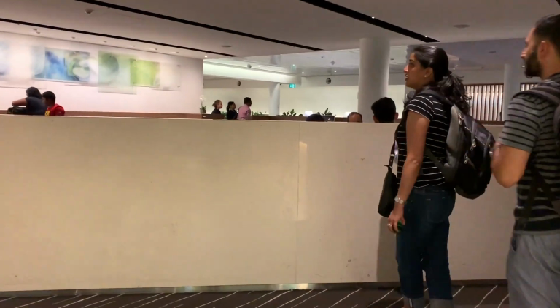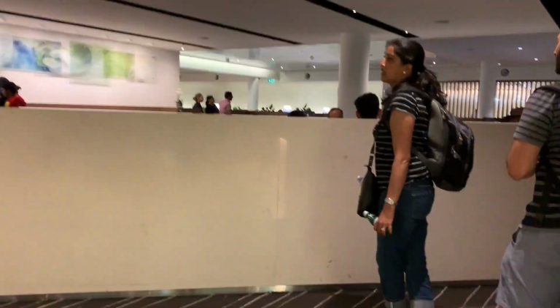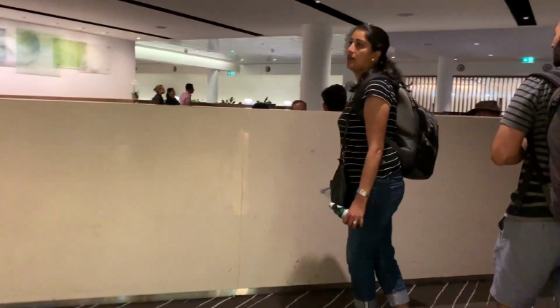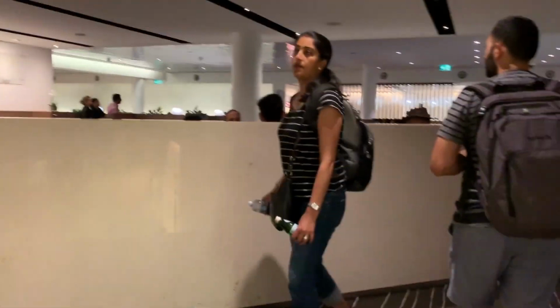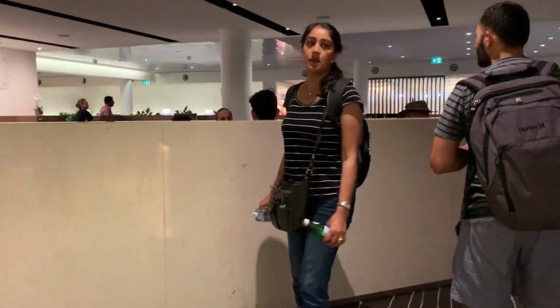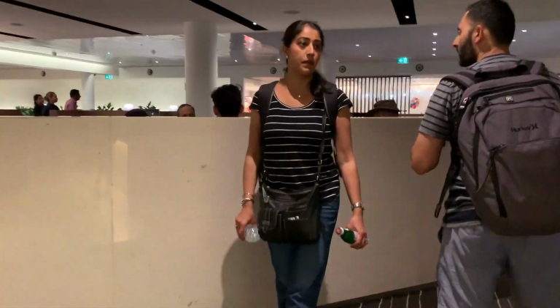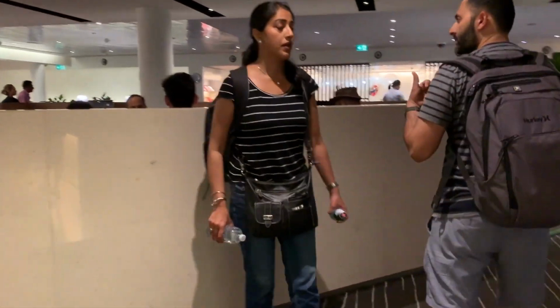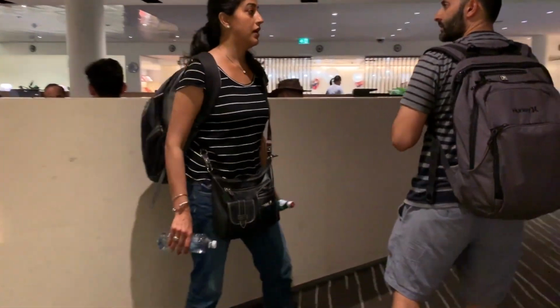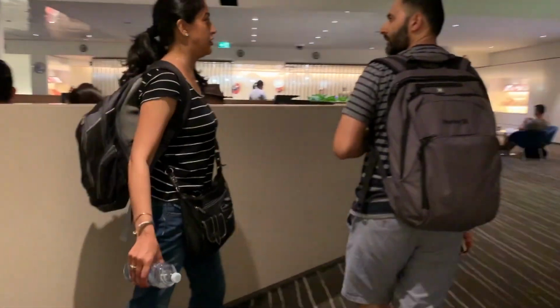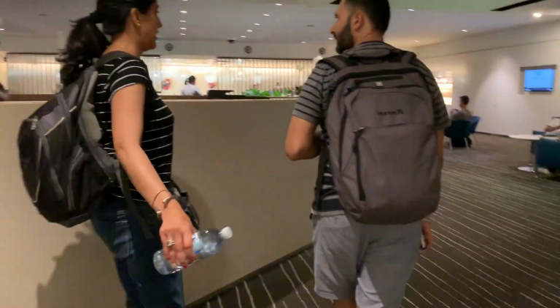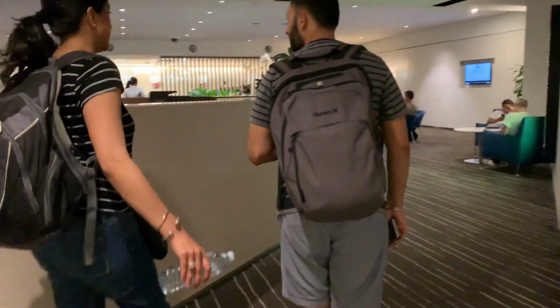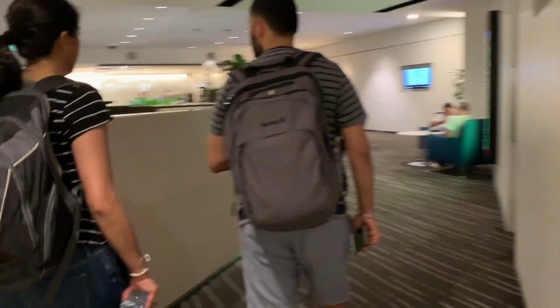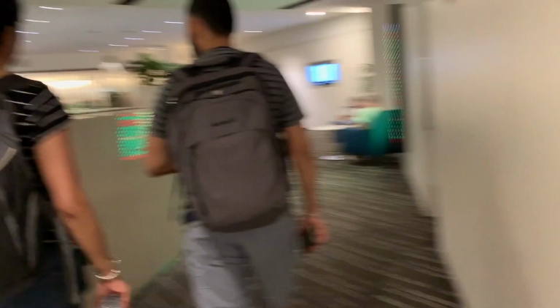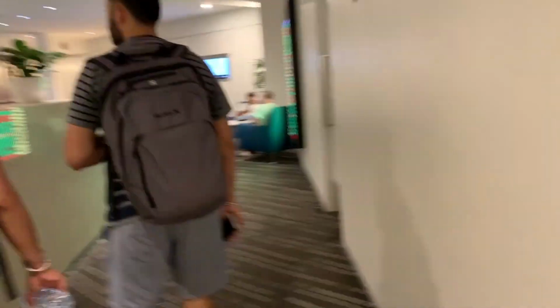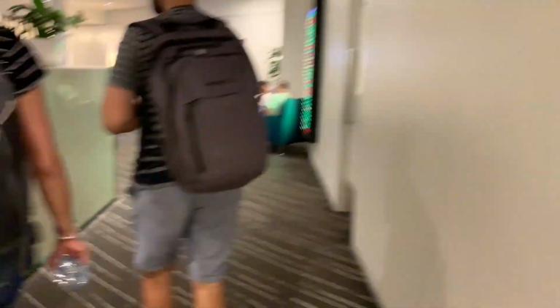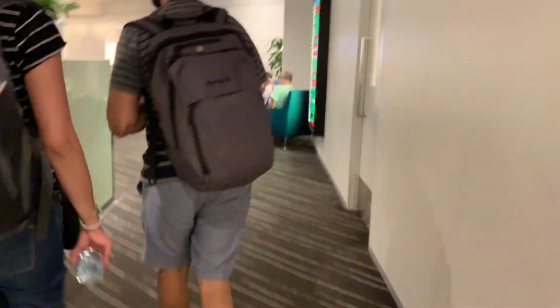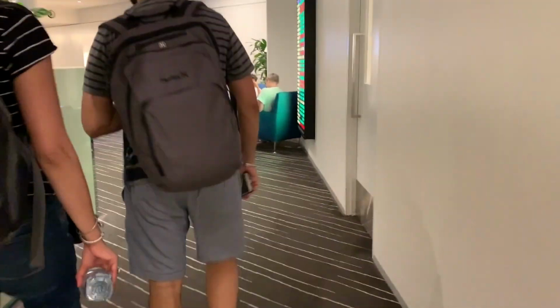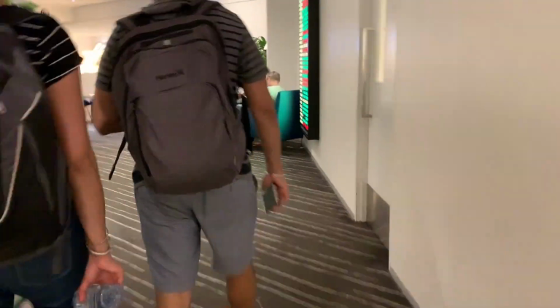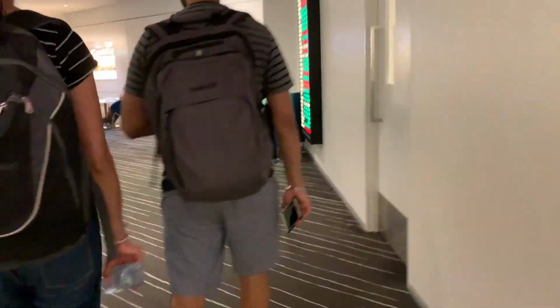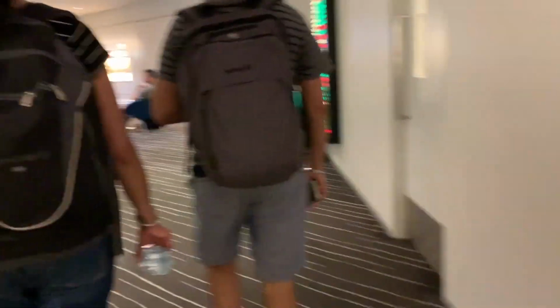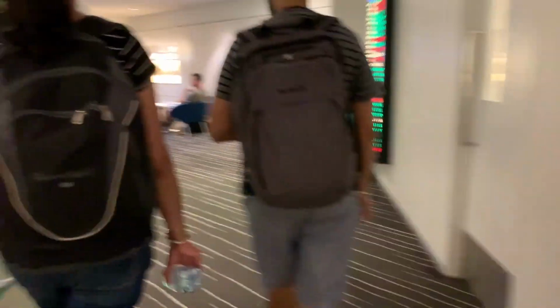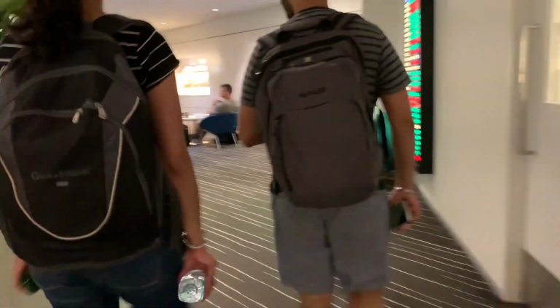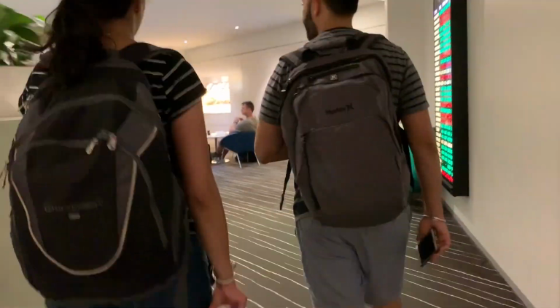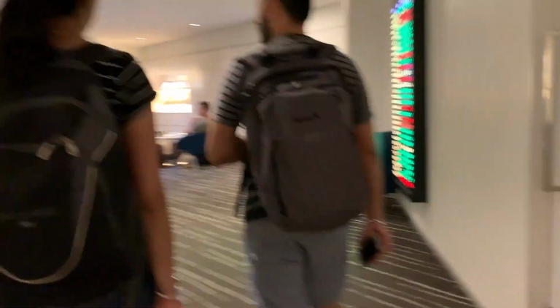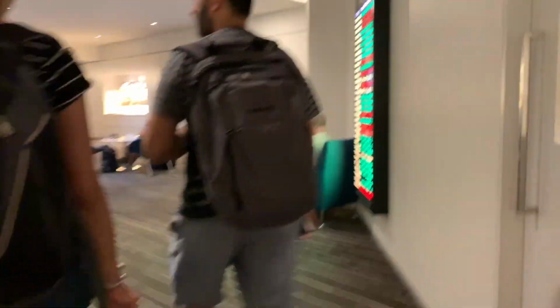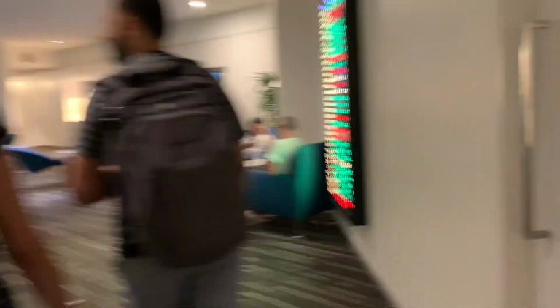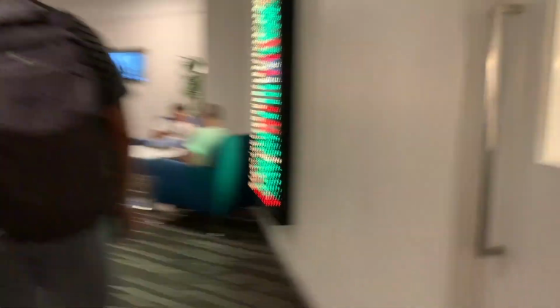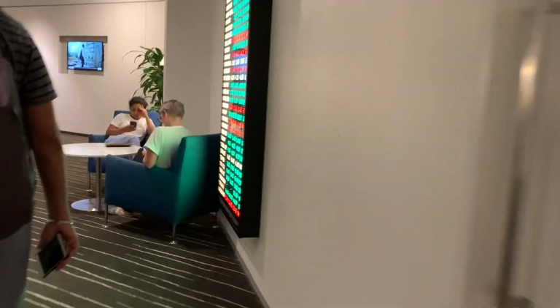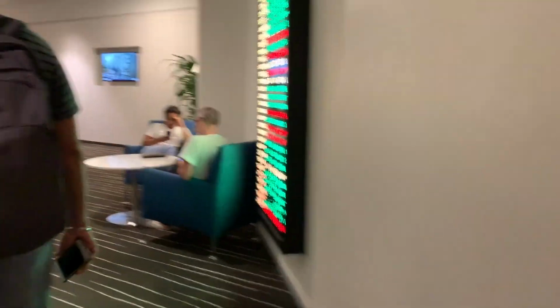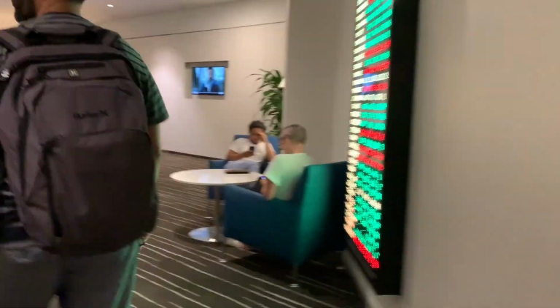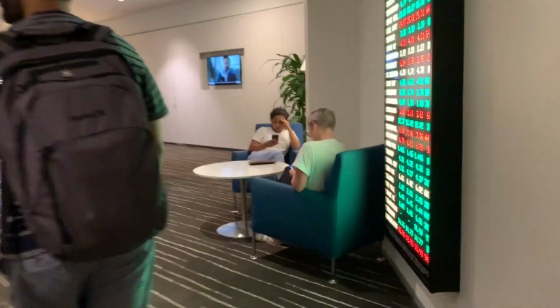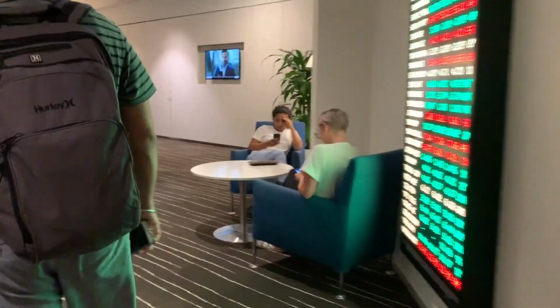Okay, now we are going to be reviewing the Qantas Business Class Lounge, which so far looks pretty good.